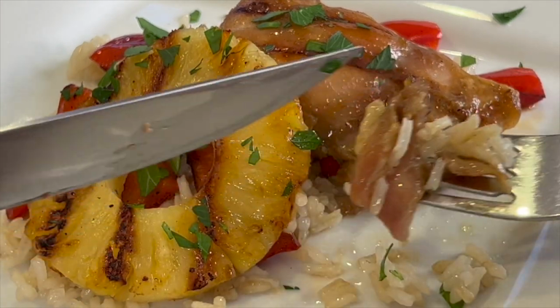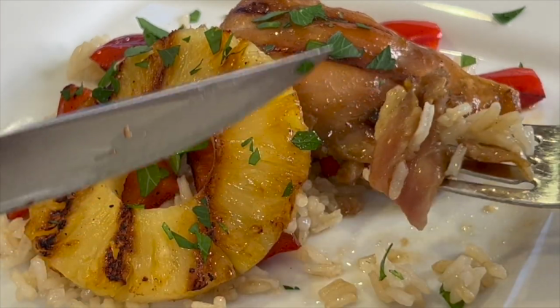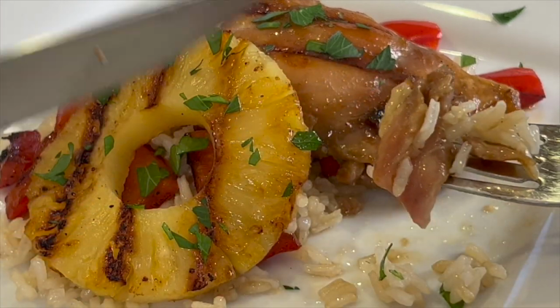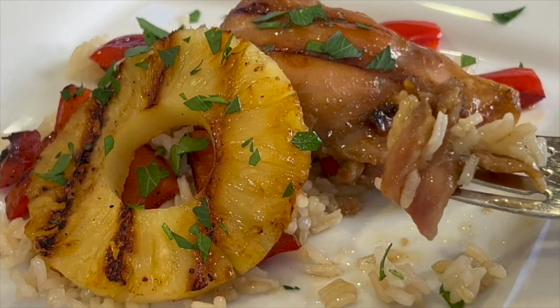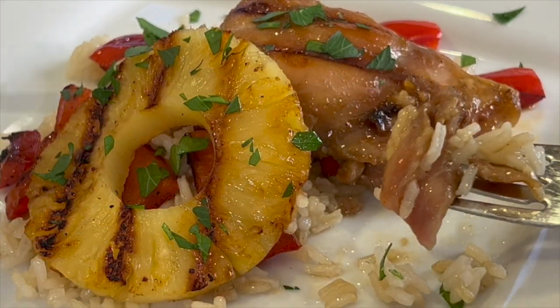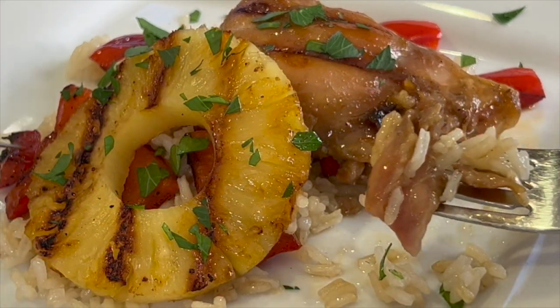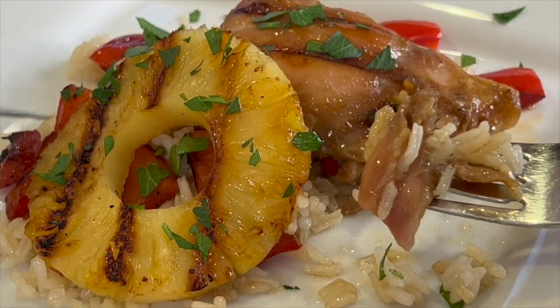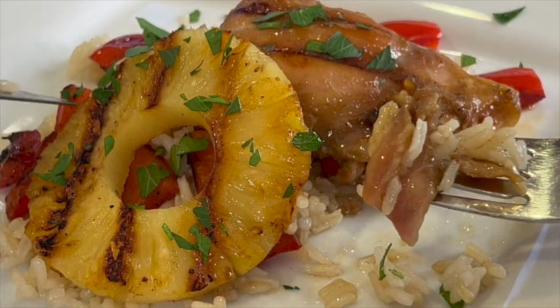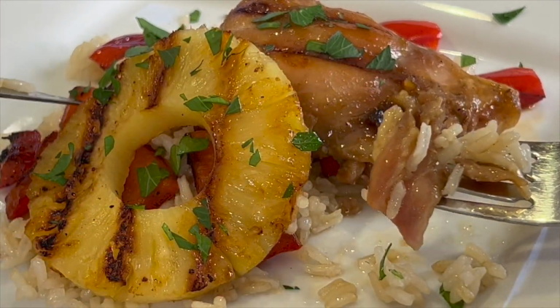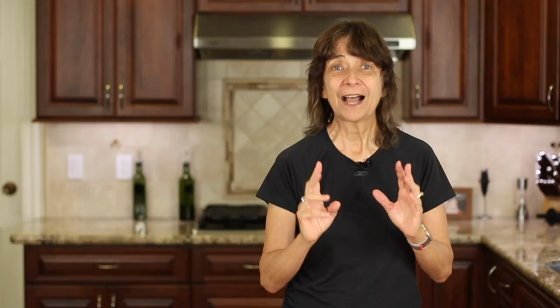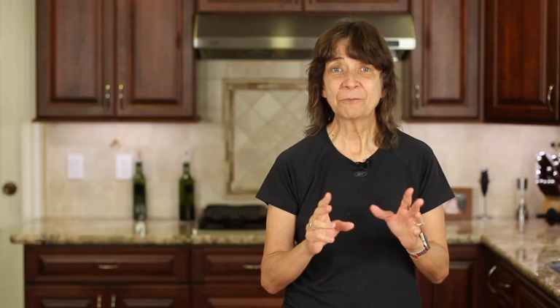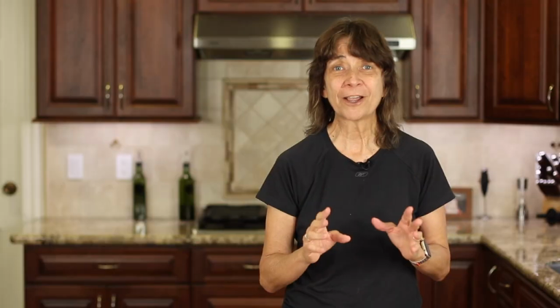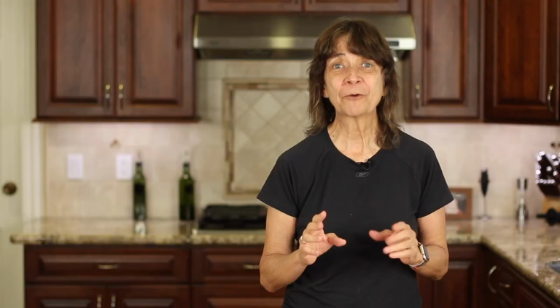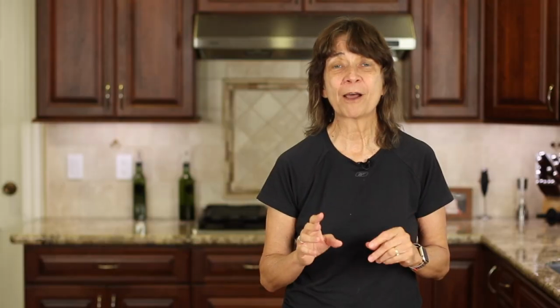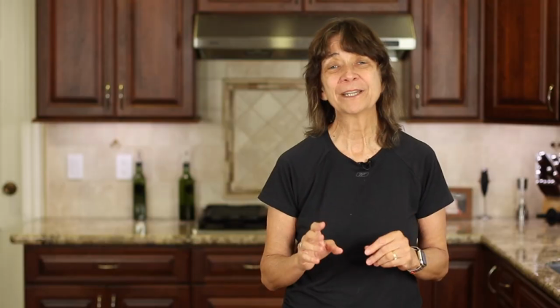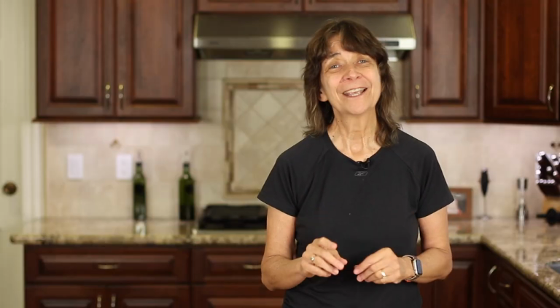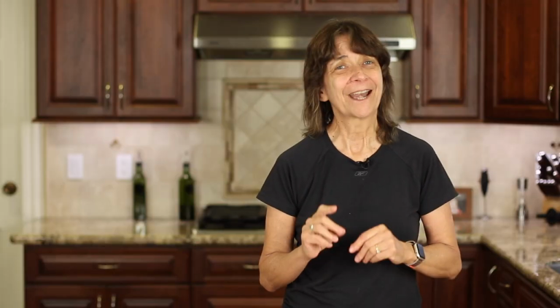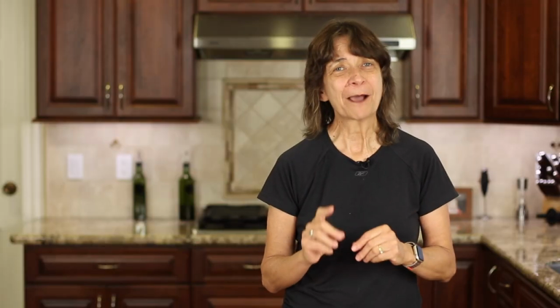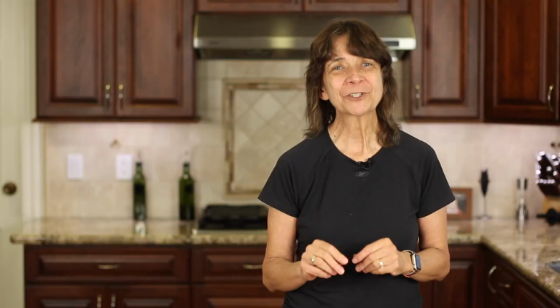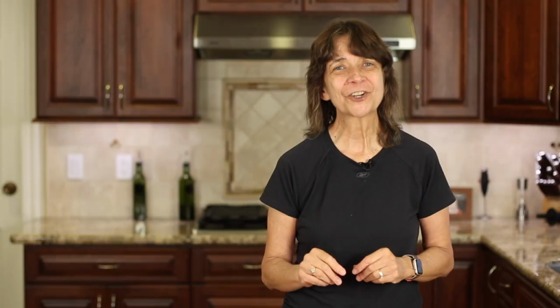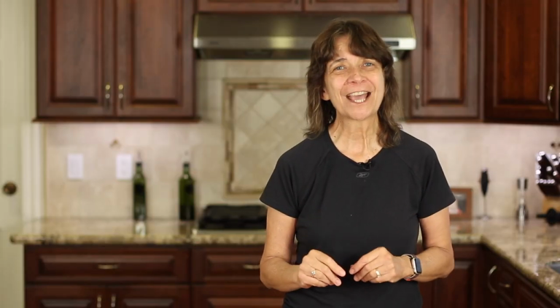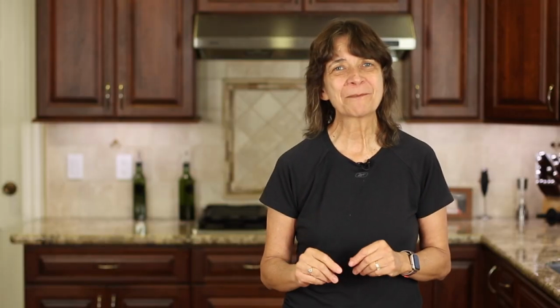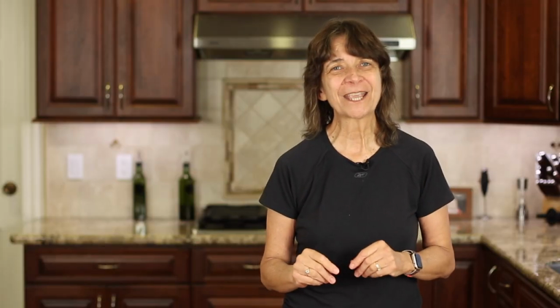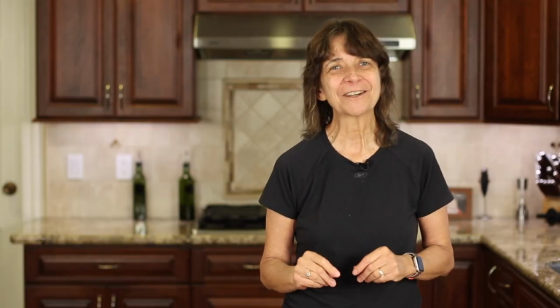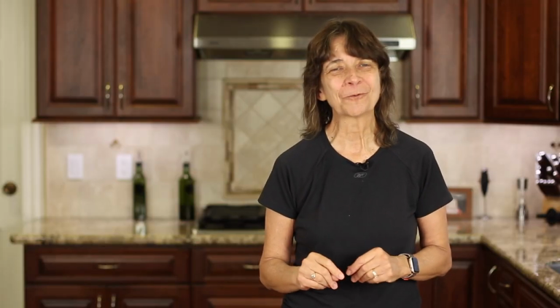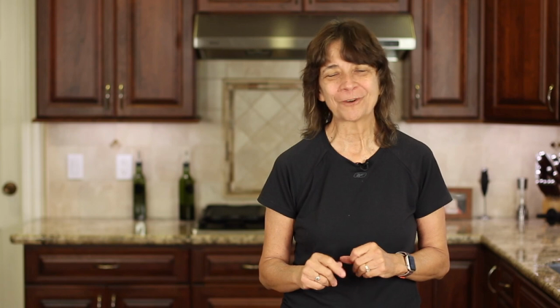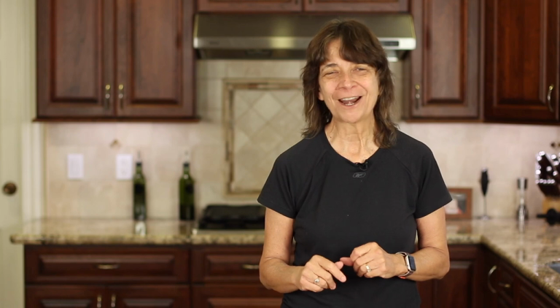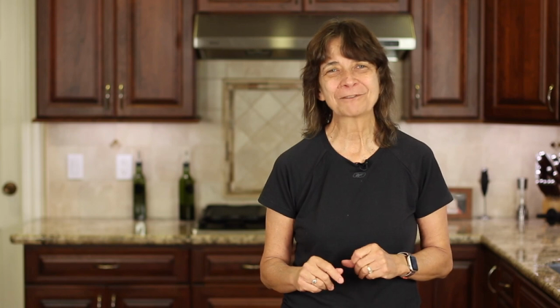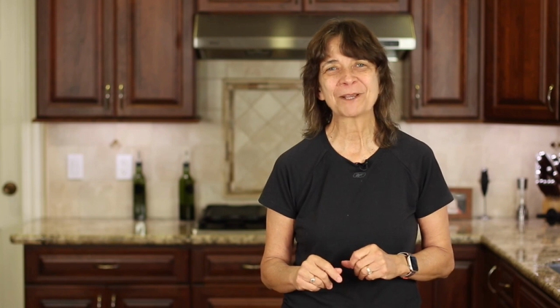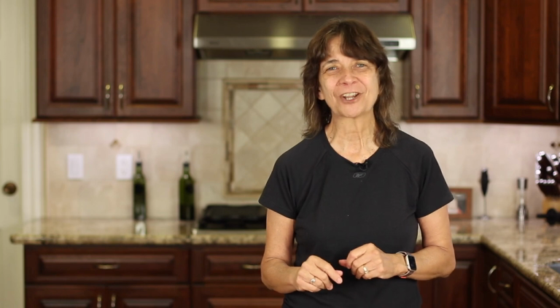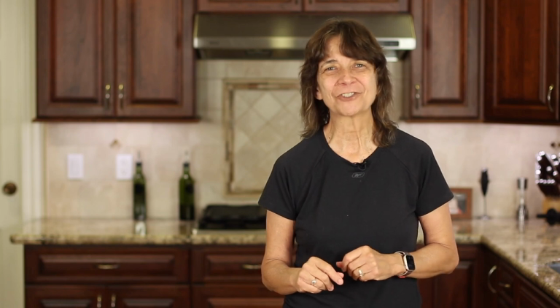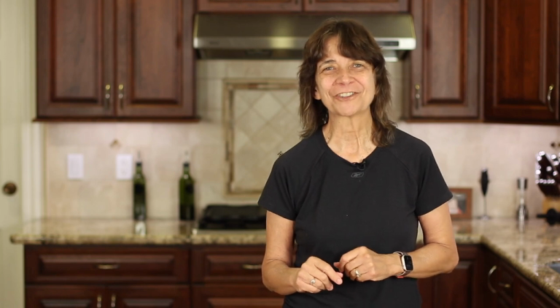And it's pretty darn healthy. I'm Rockin' Robin, and I'm going to show you how to make it right after my chef joke.